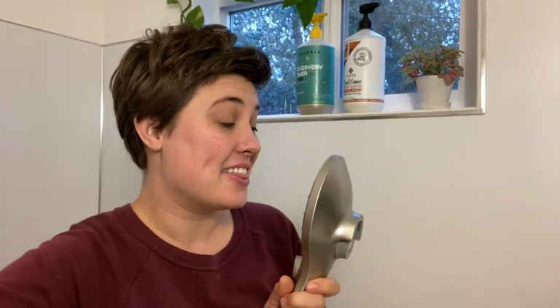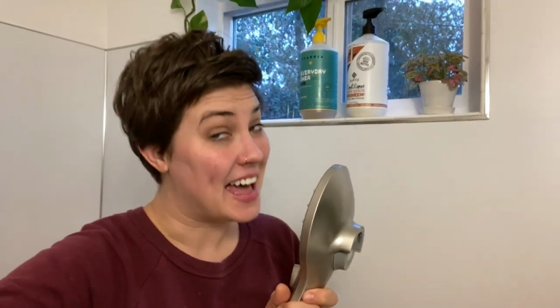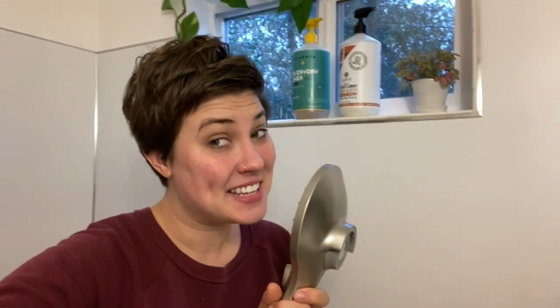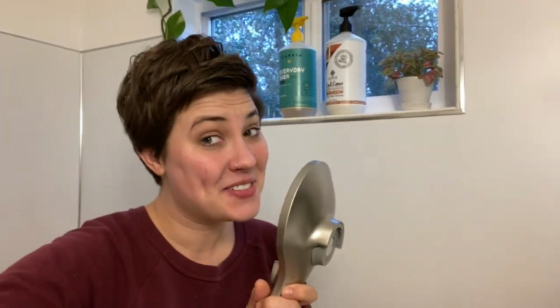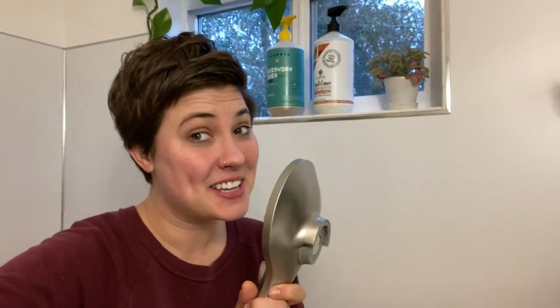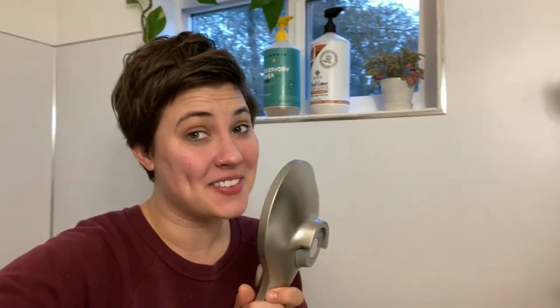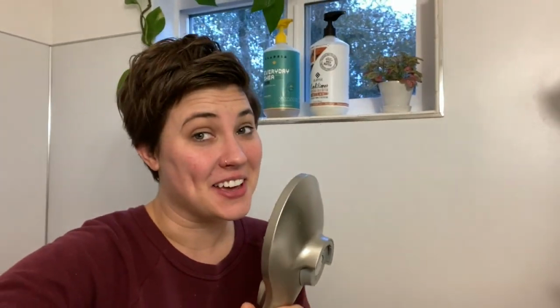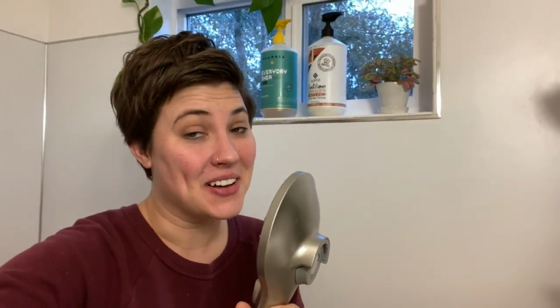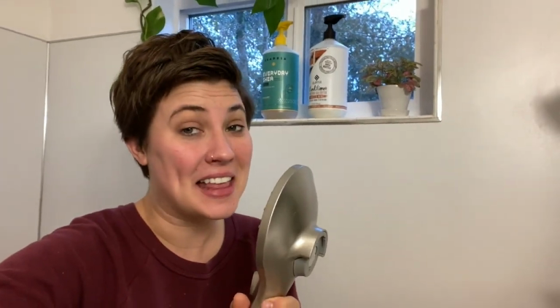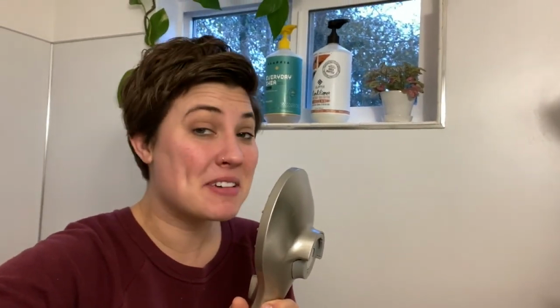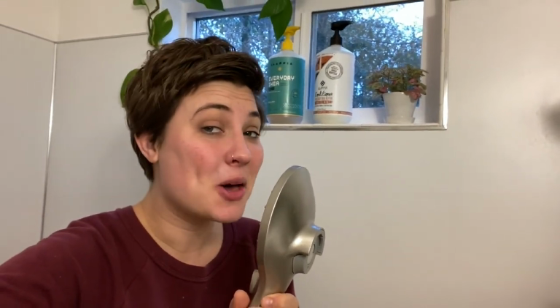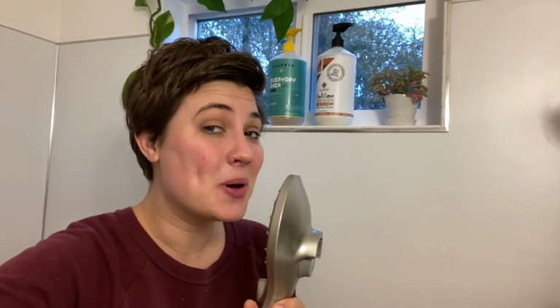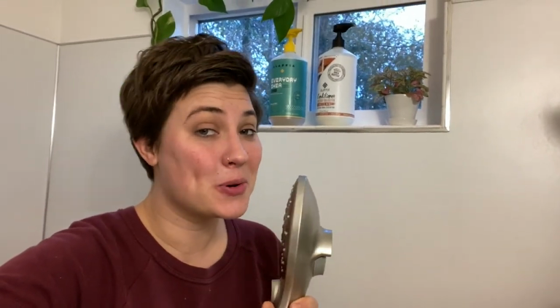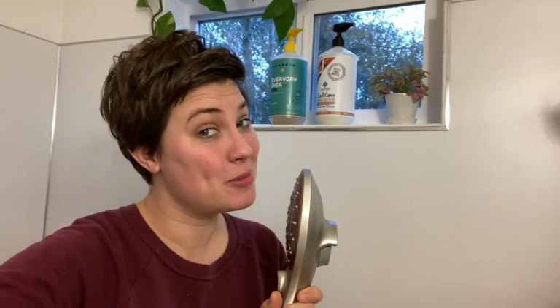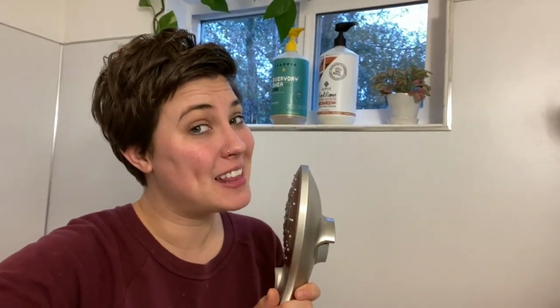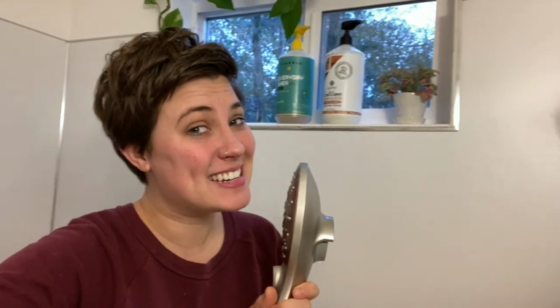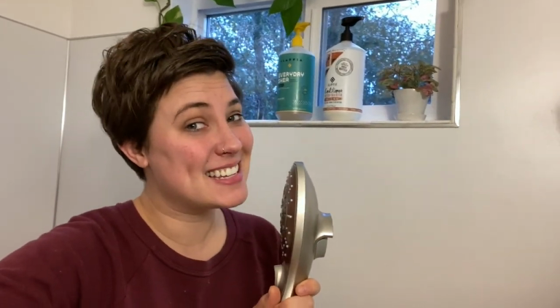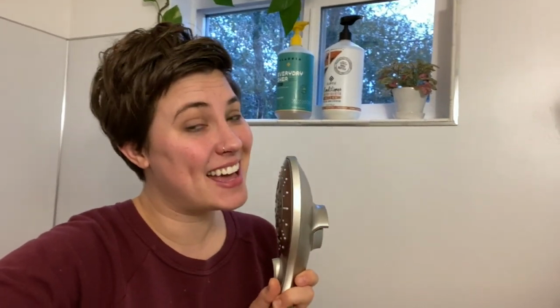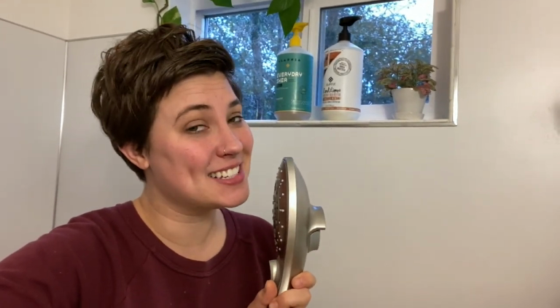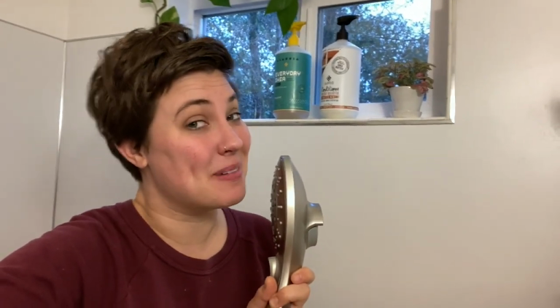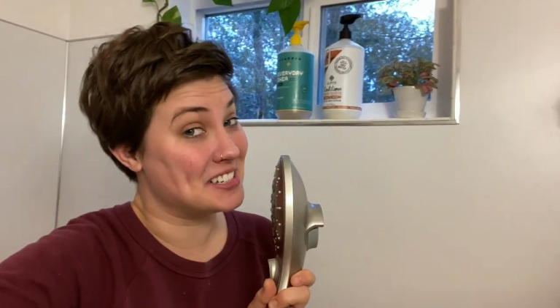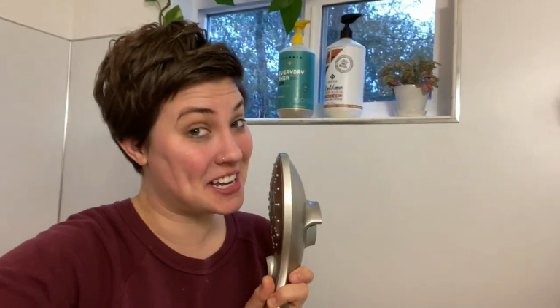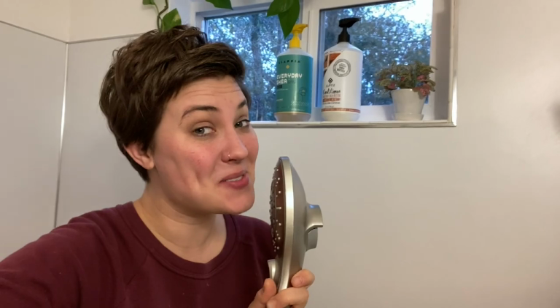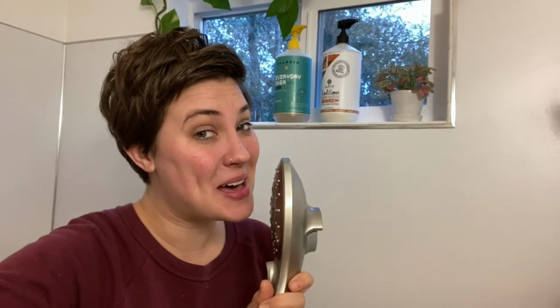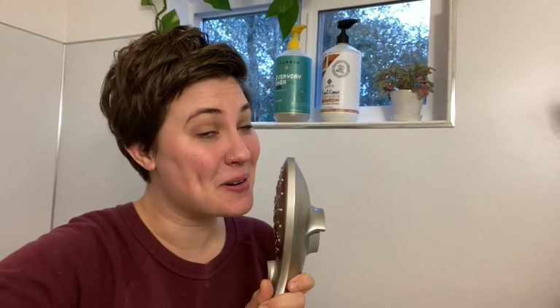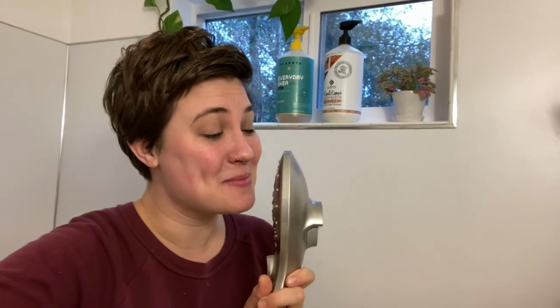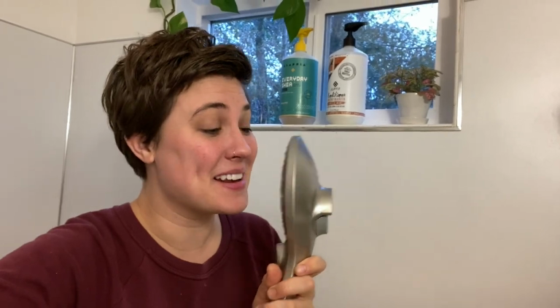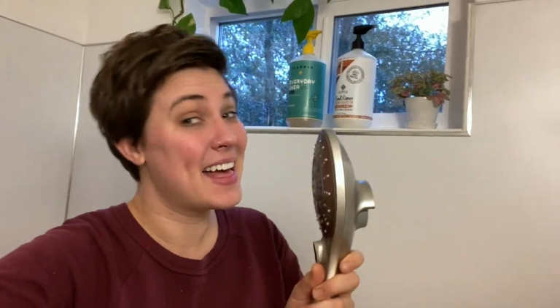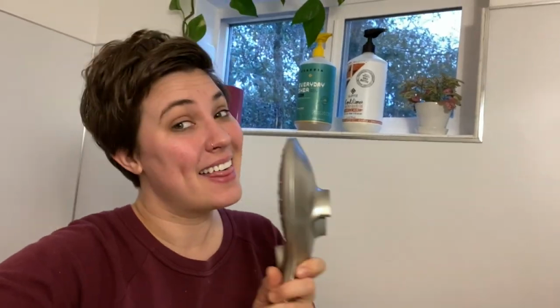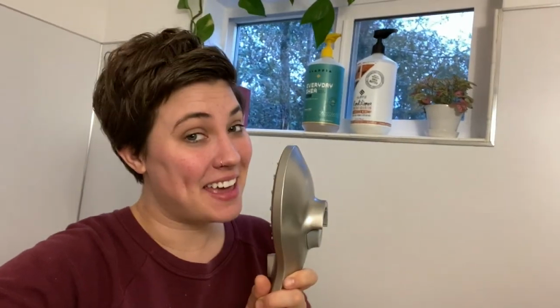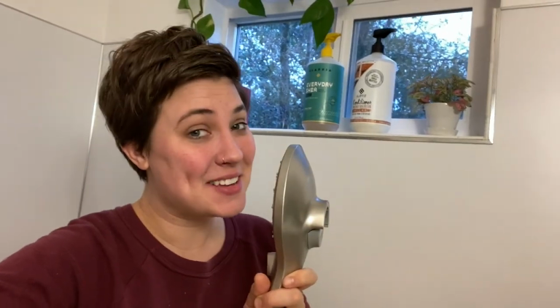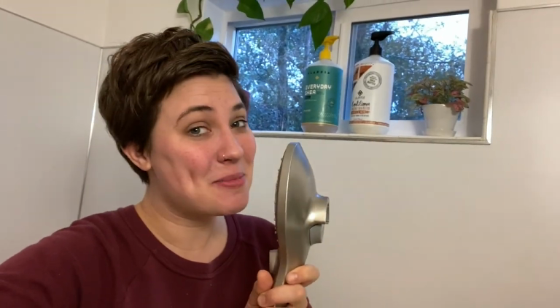That's it for this video! Let me know what room you'd like to see next in my DIY series. Thanks everybody!